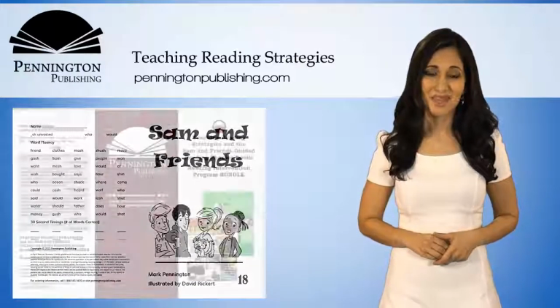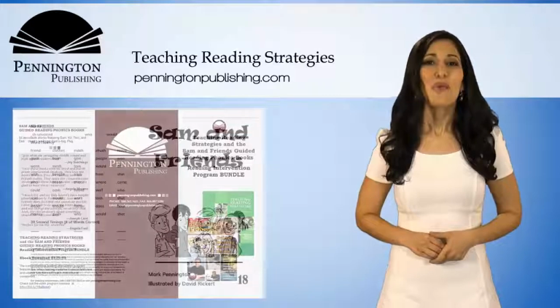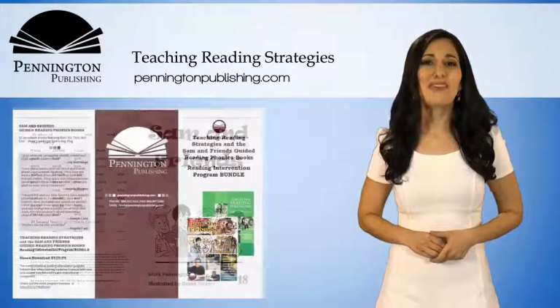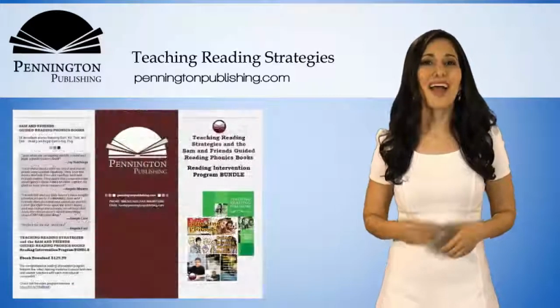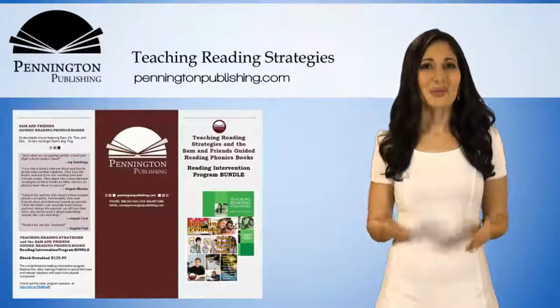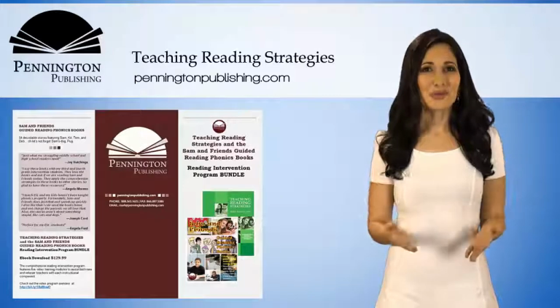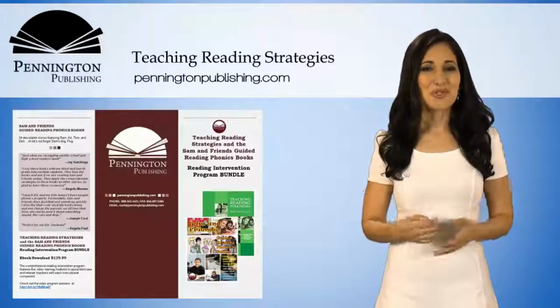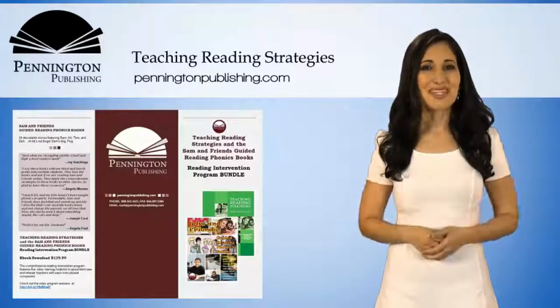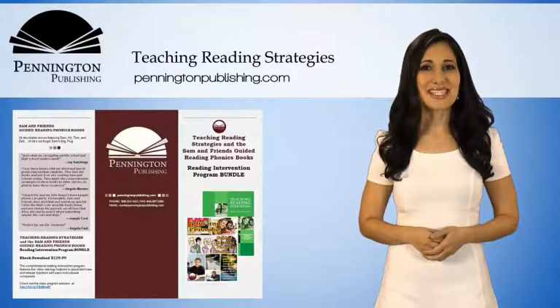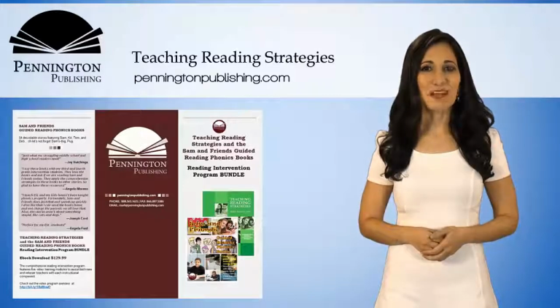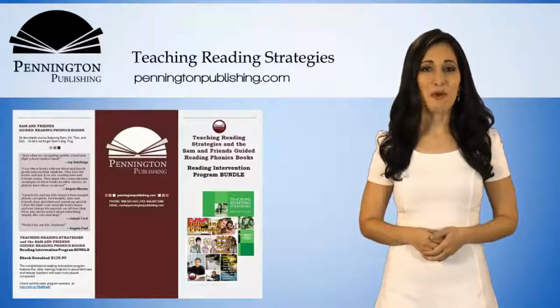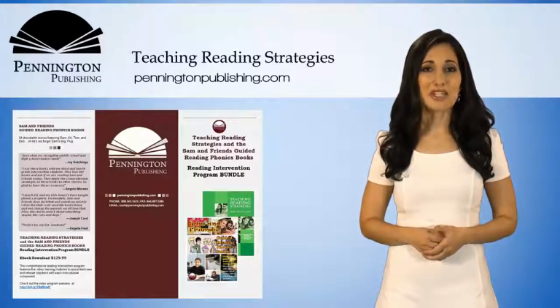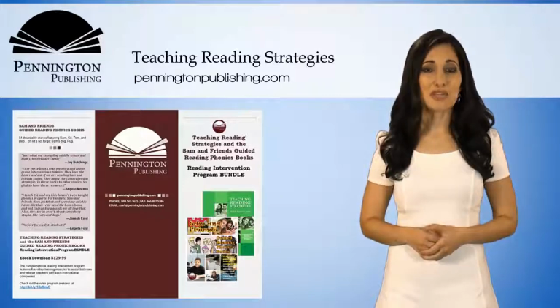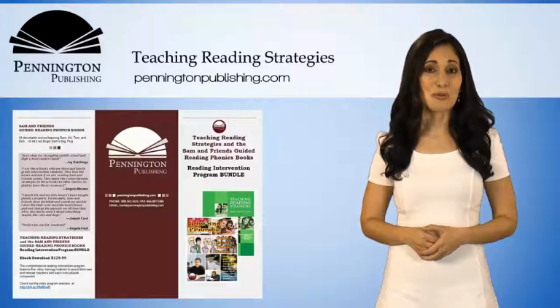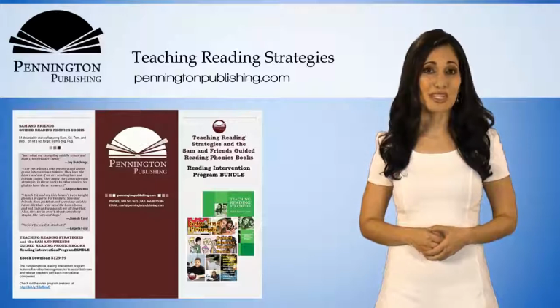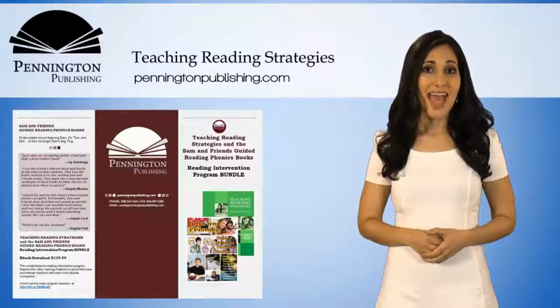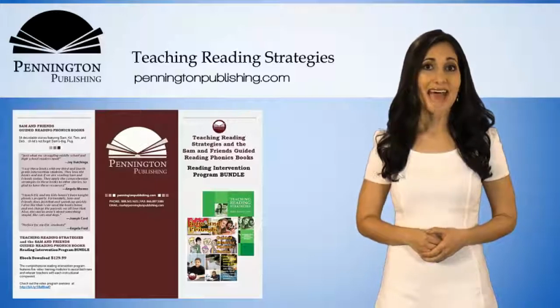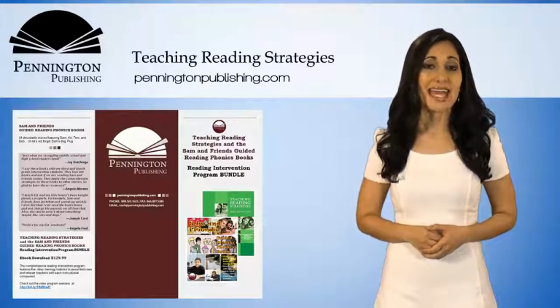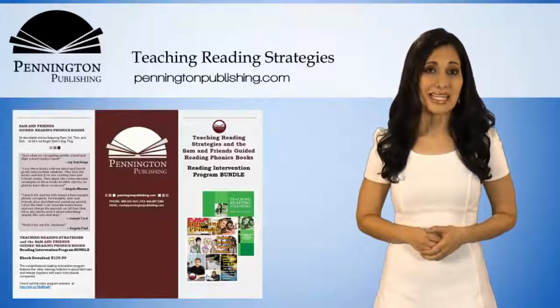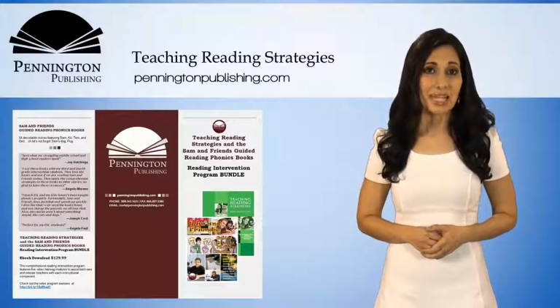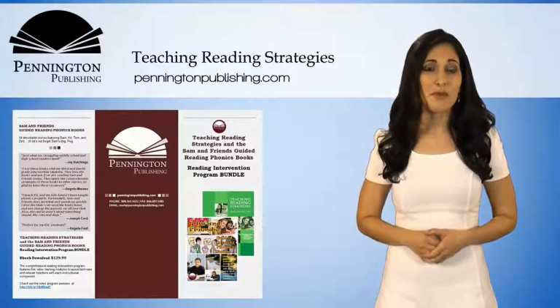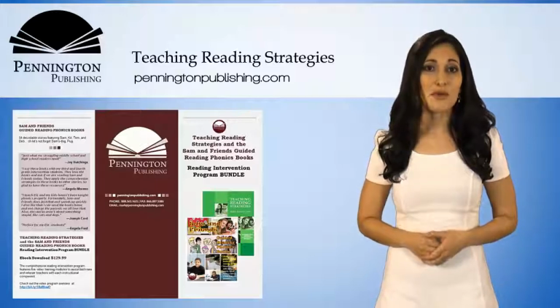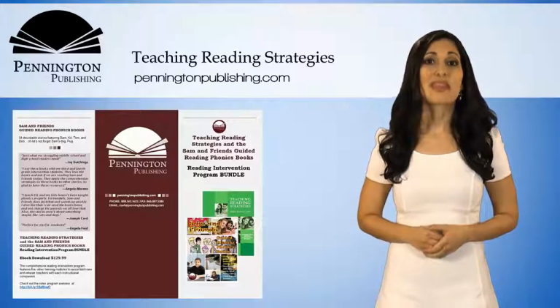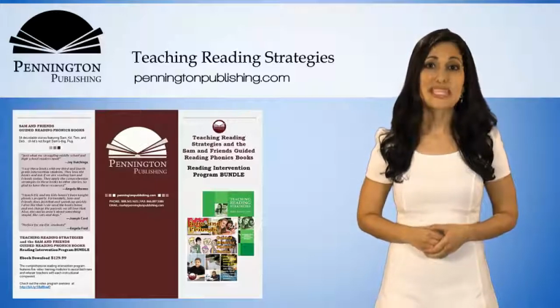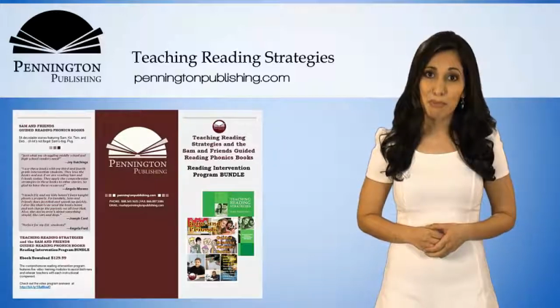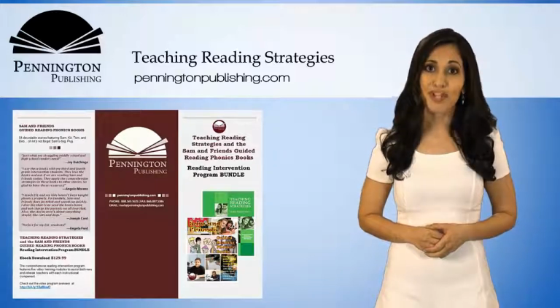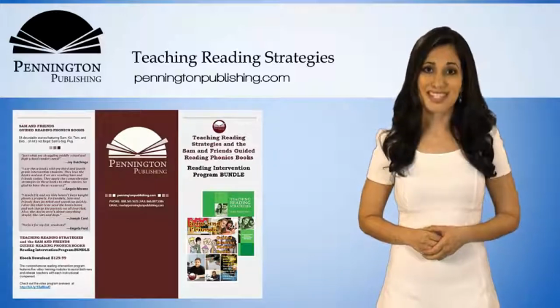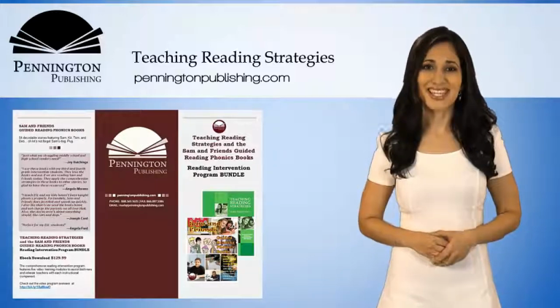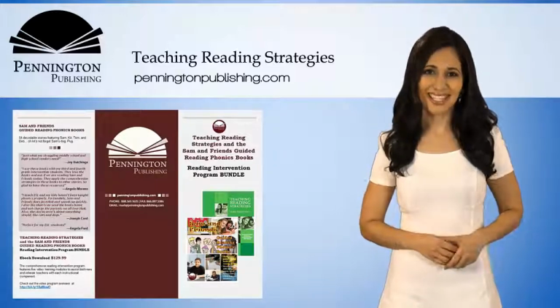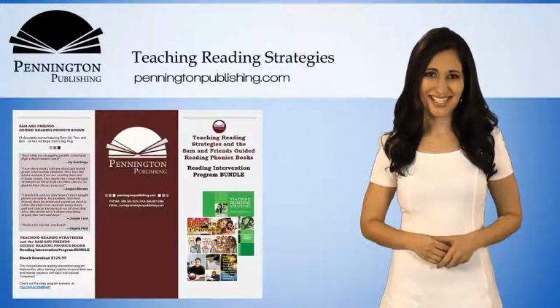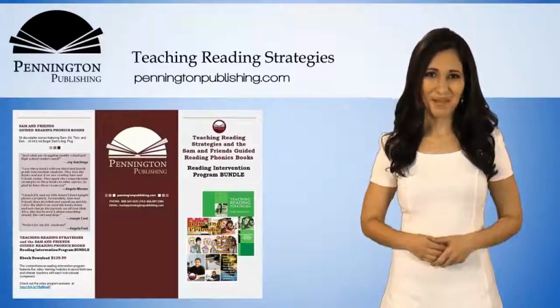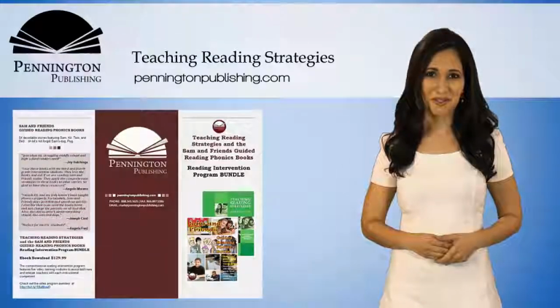We invite you to read the detailed product description and then click Preview This Book to see lesson samples.